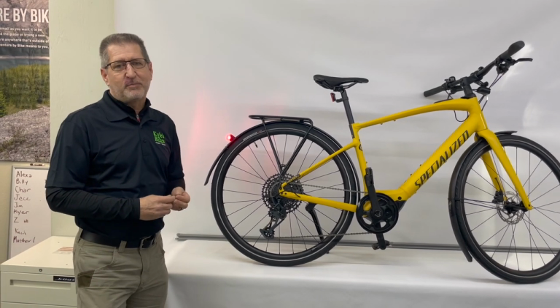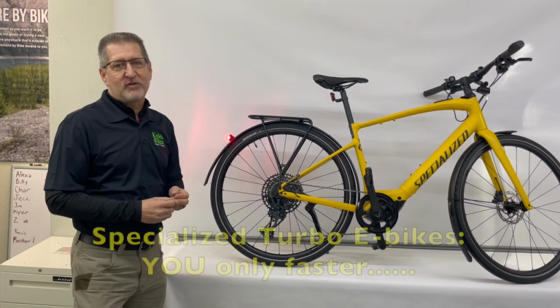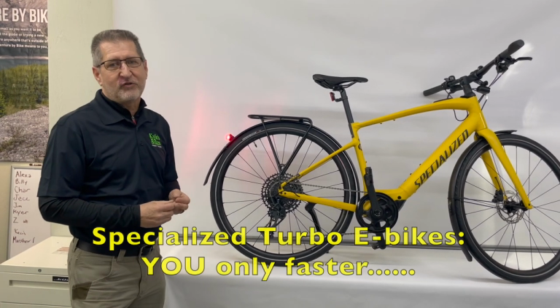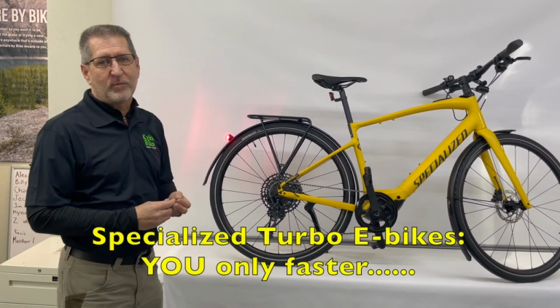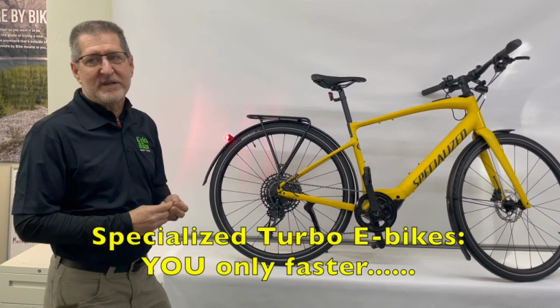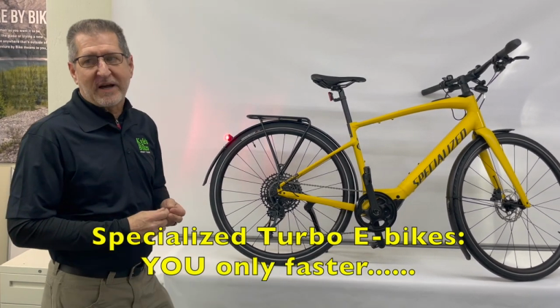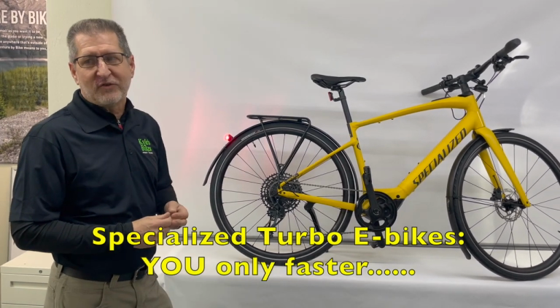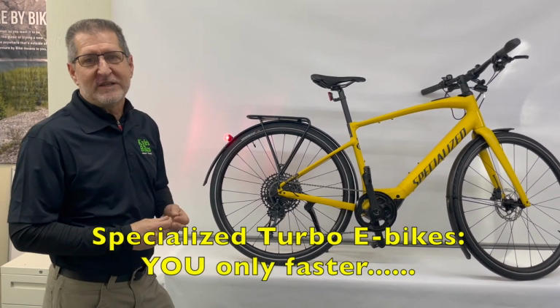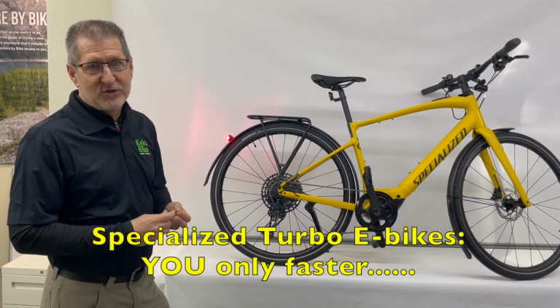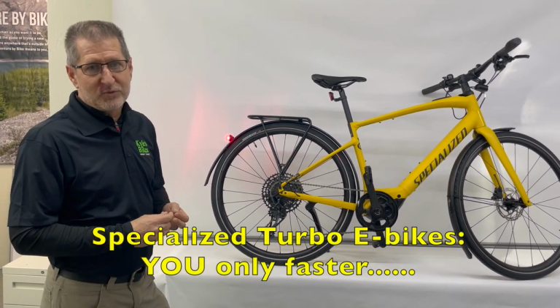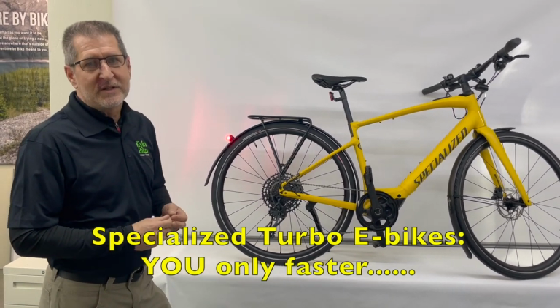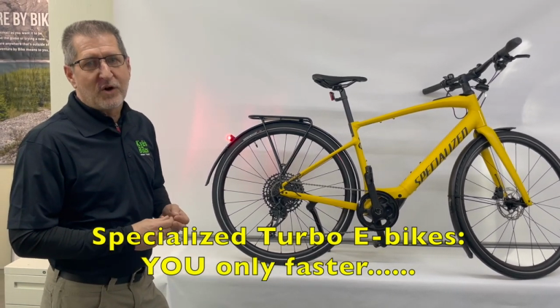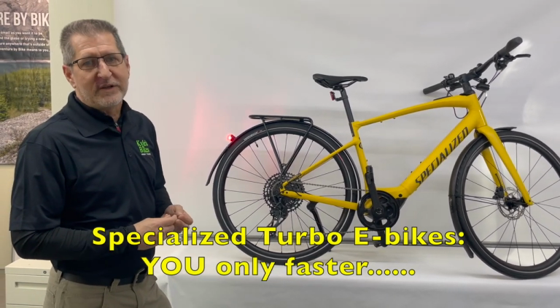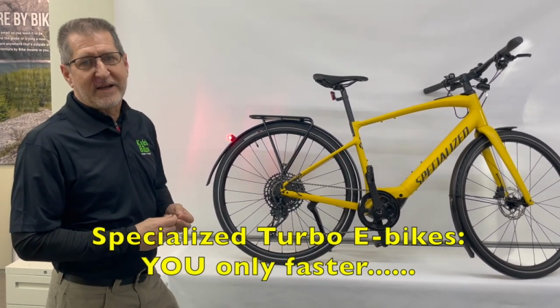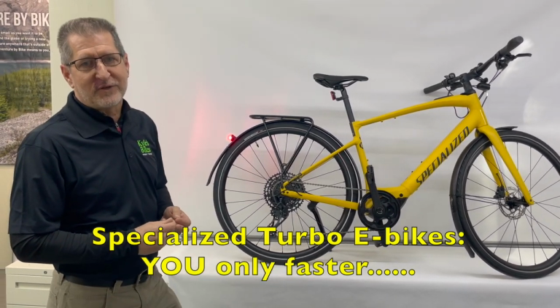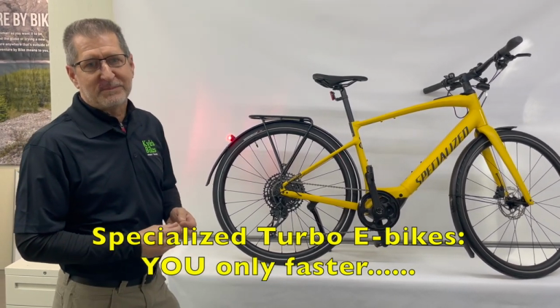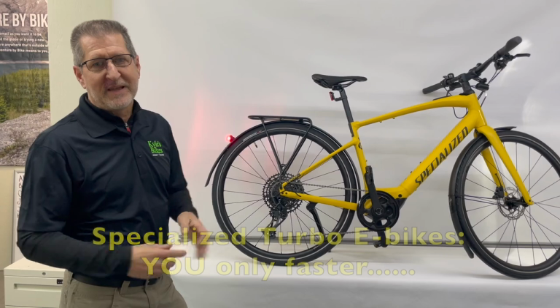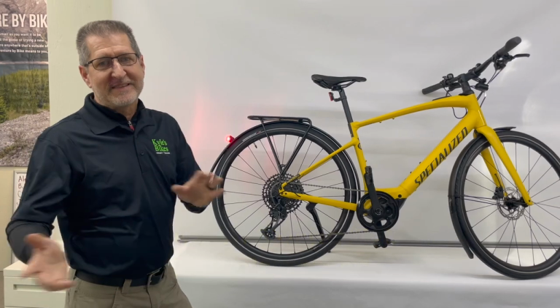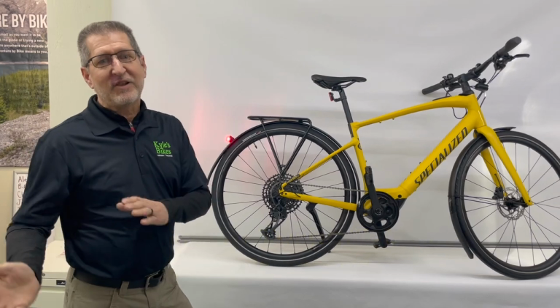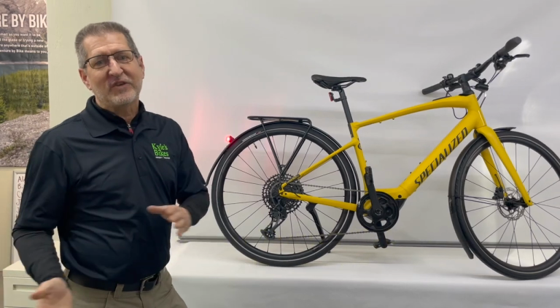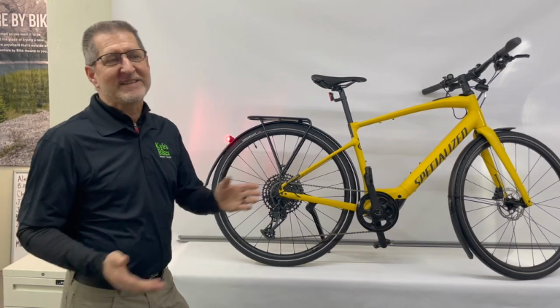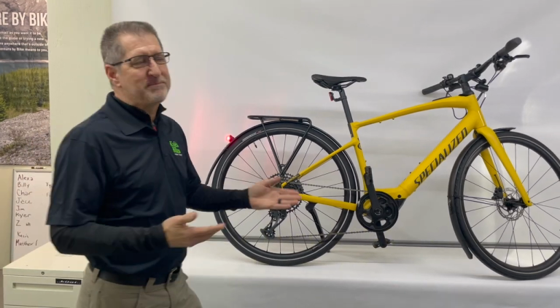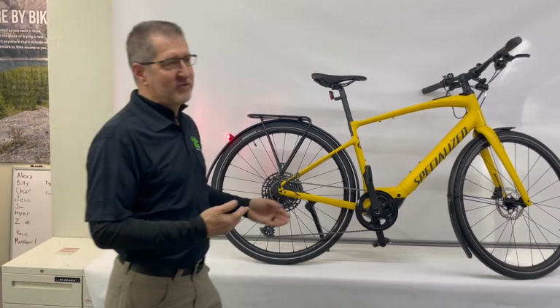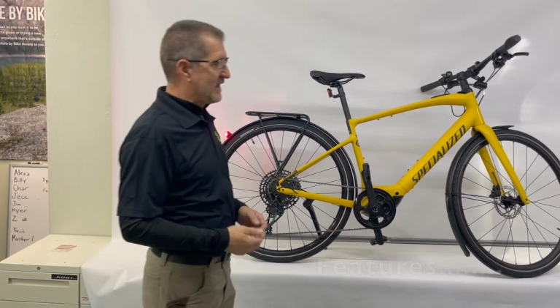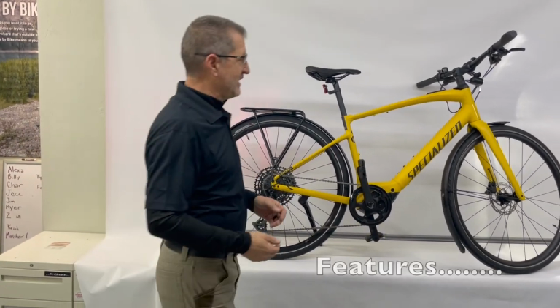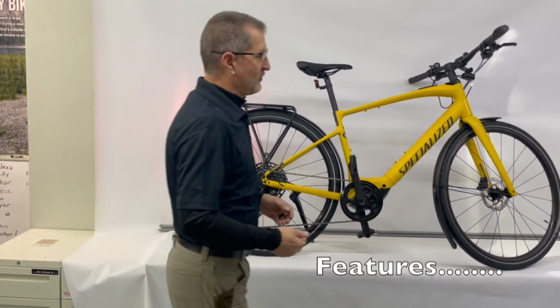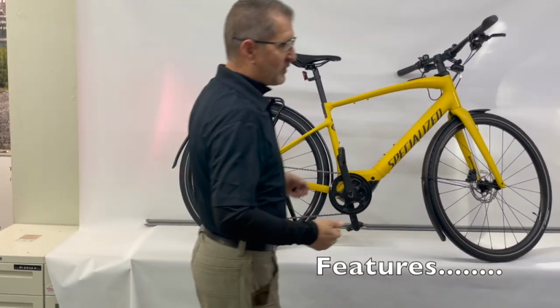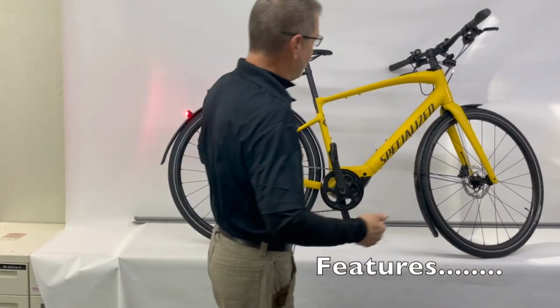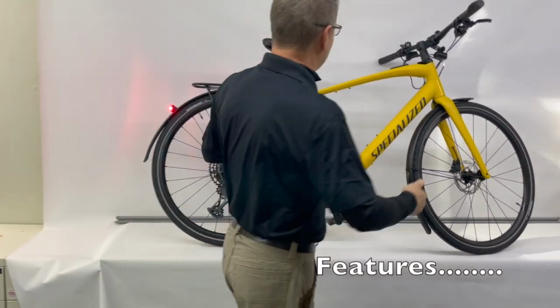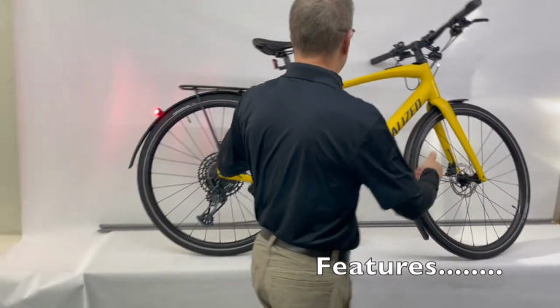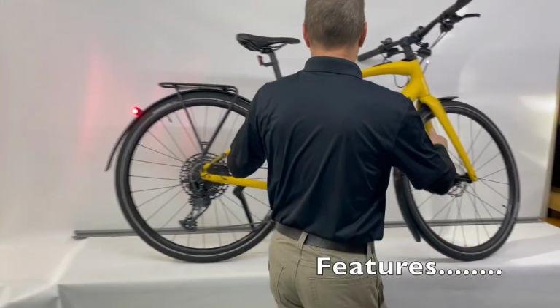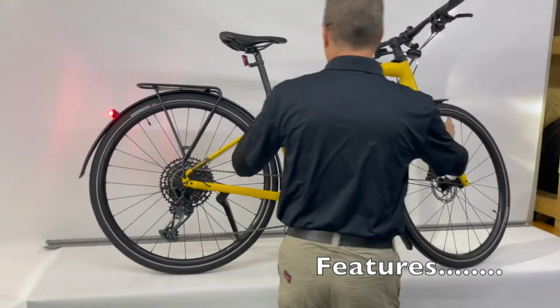Specialized Turbo e-bikes: you, only faster. Now let's take a deeper dive into some of those features we talked about.